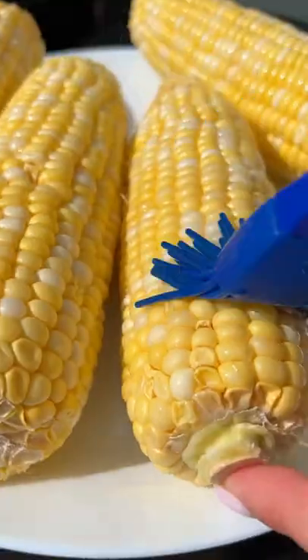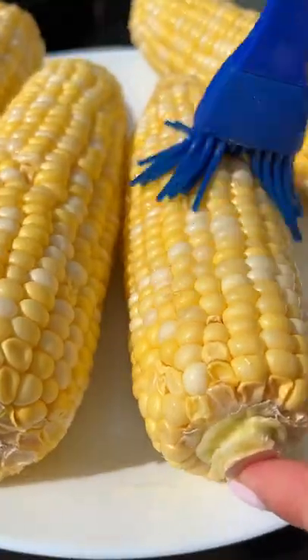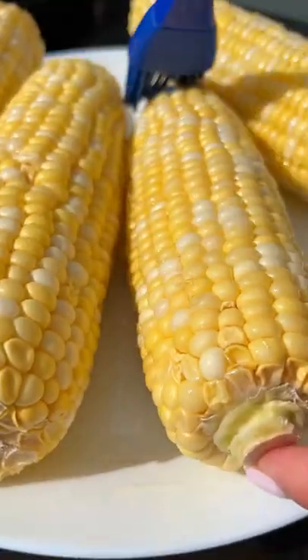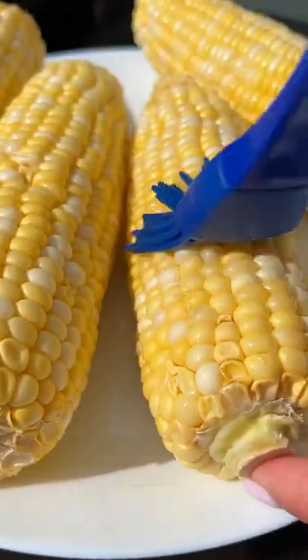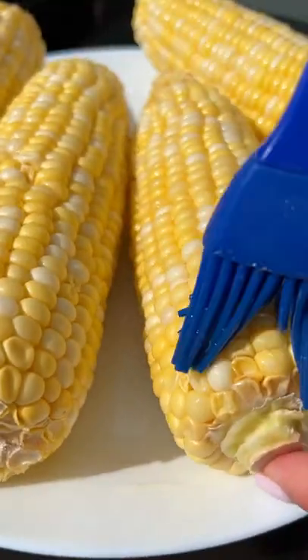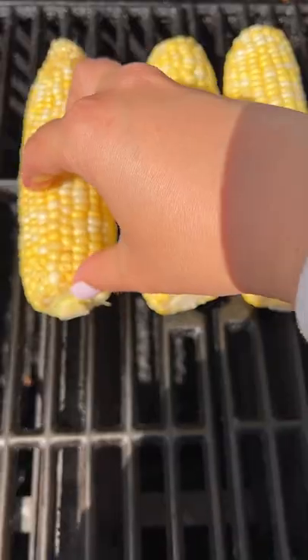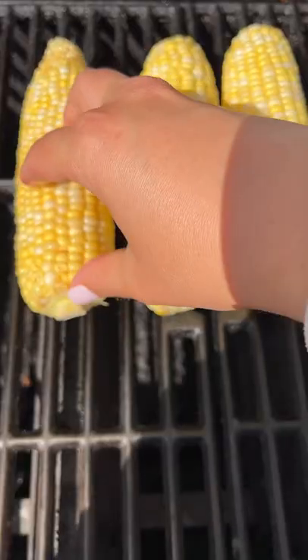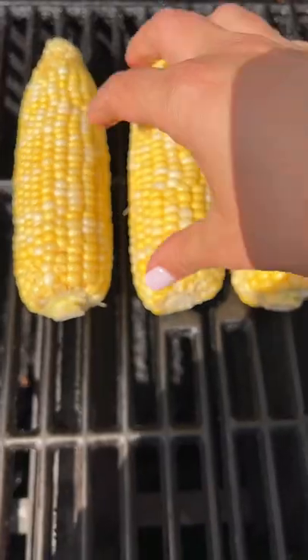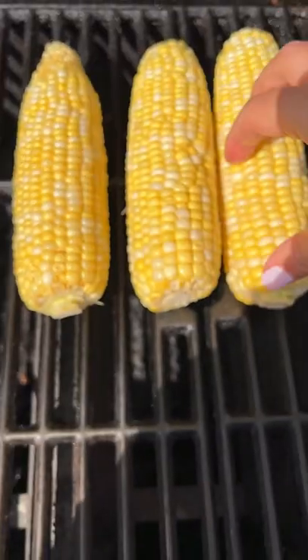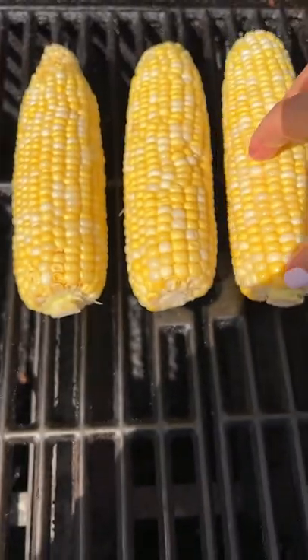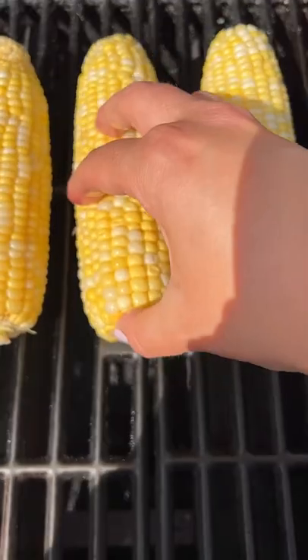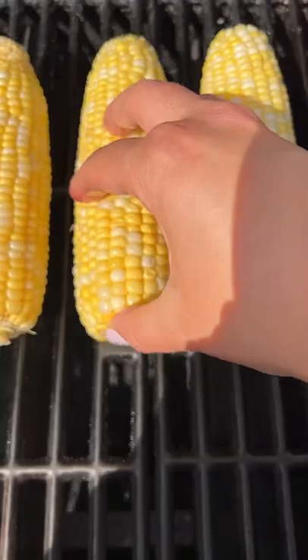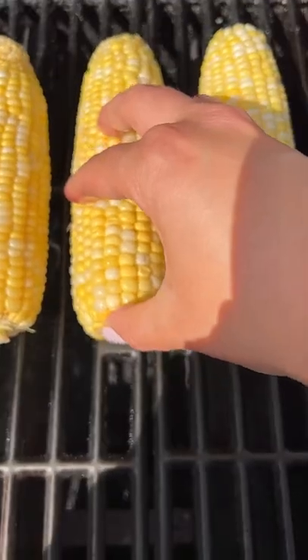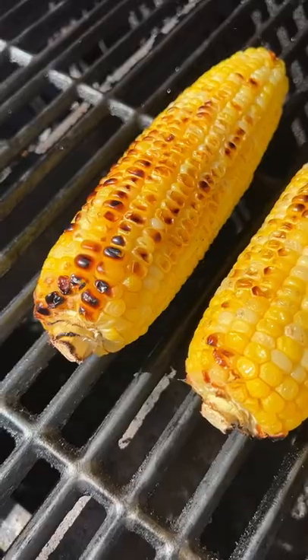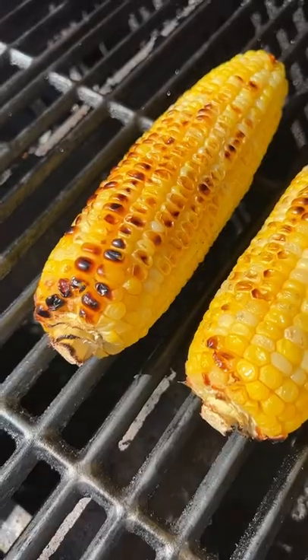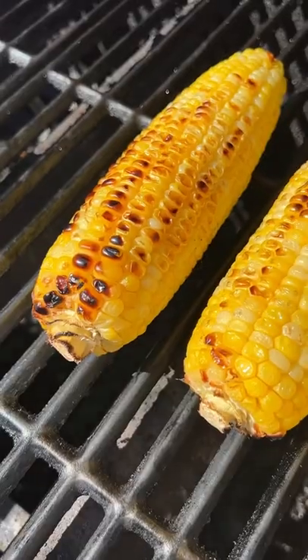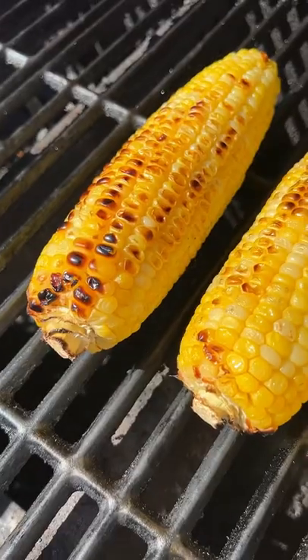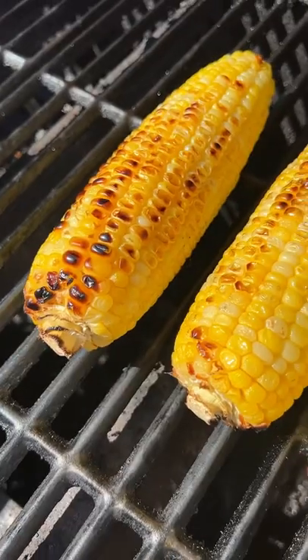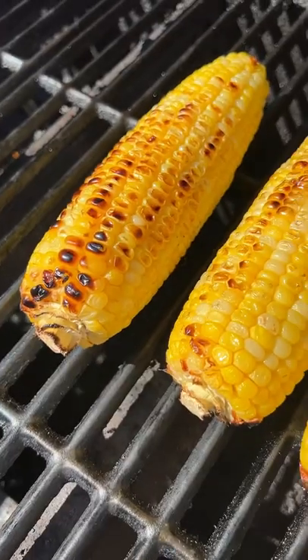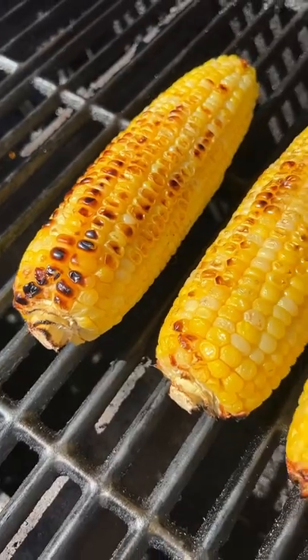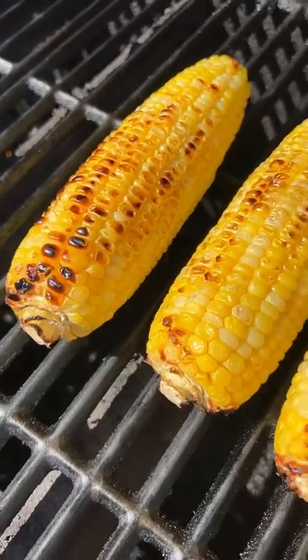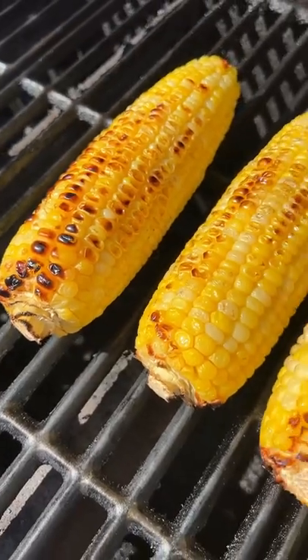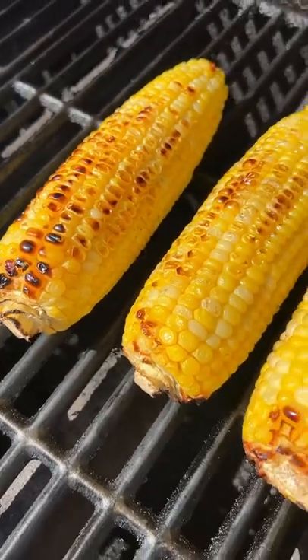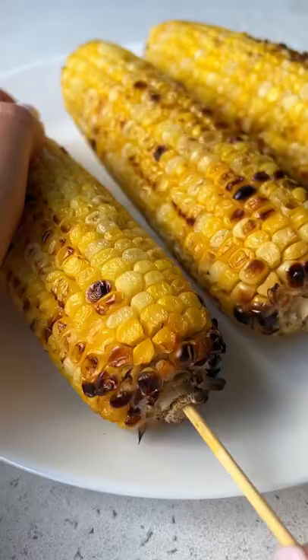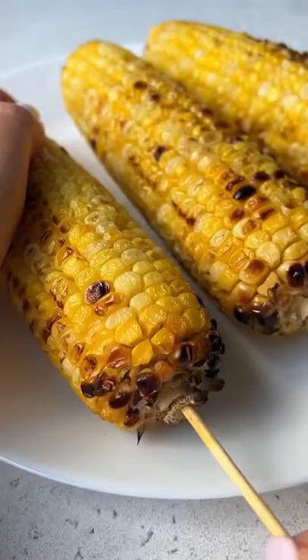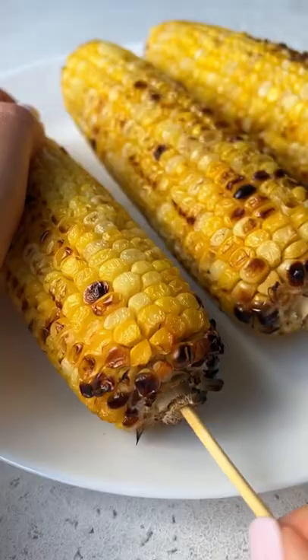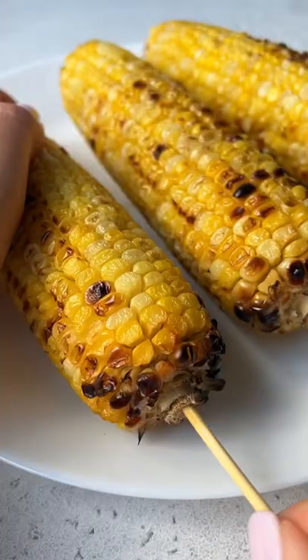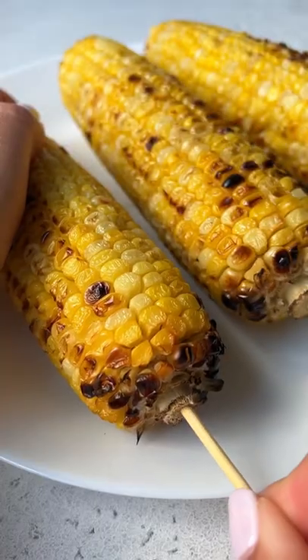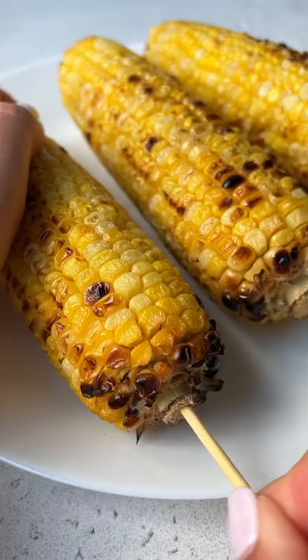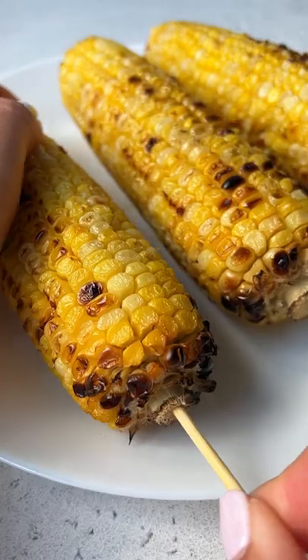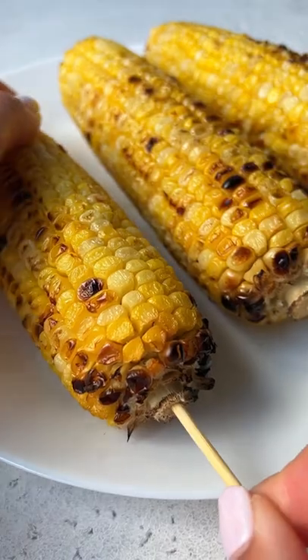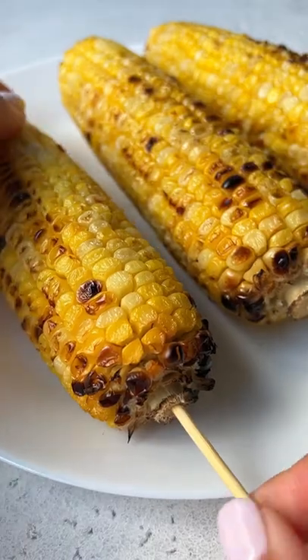I brush the corn with some oil, grill it on the barbecue until it's nice and charred. You could boil it as well. Let it cool.